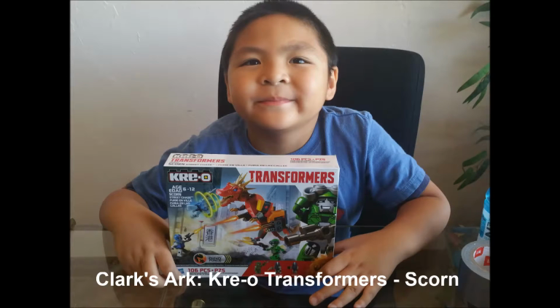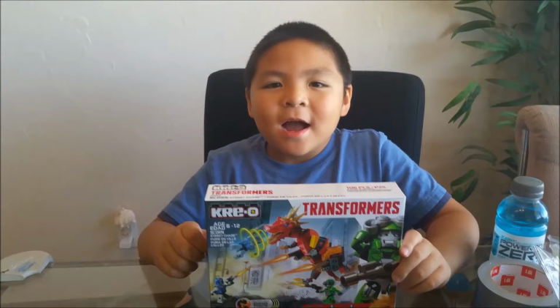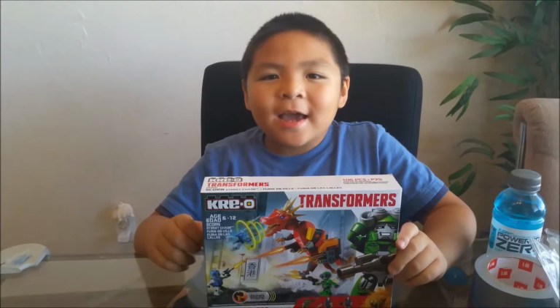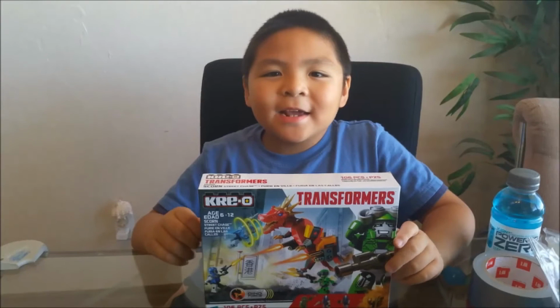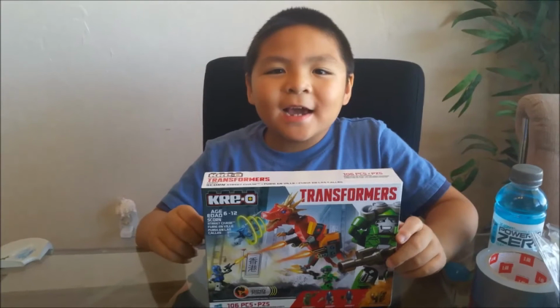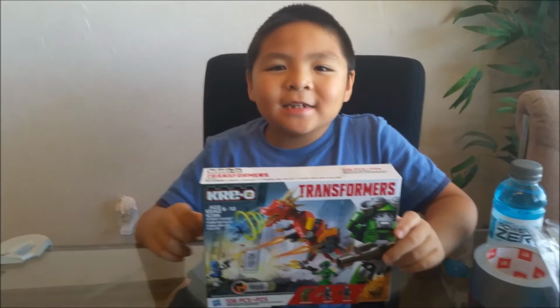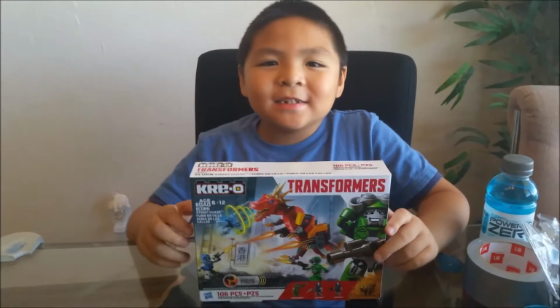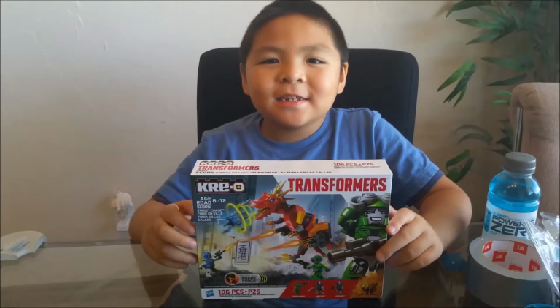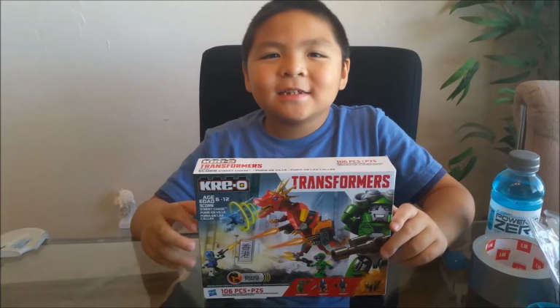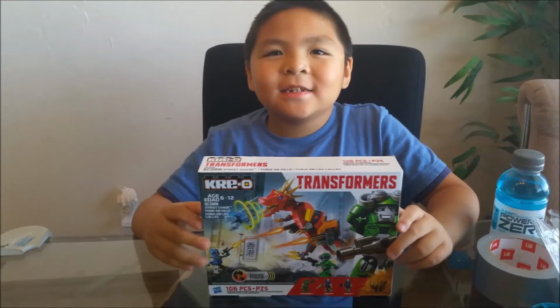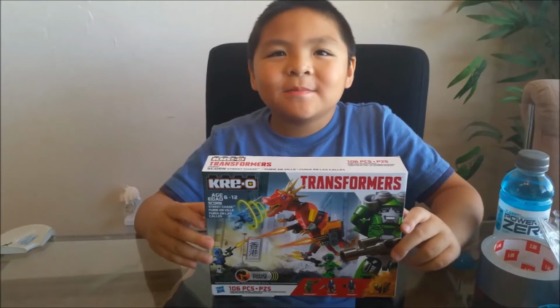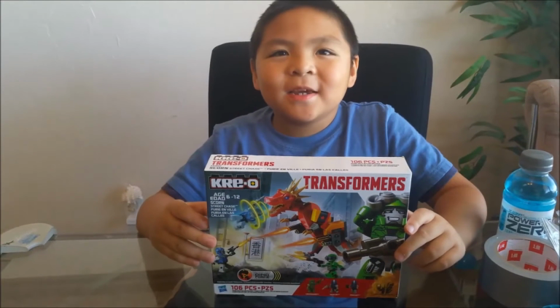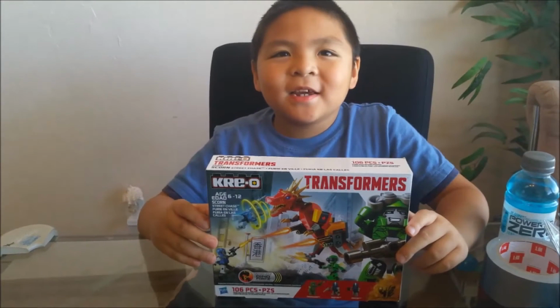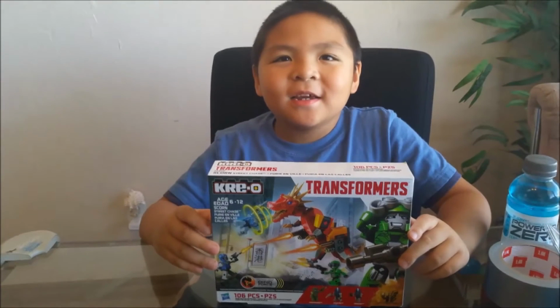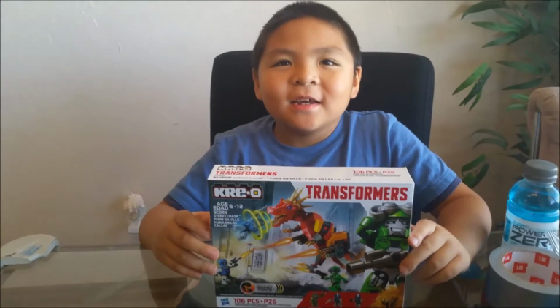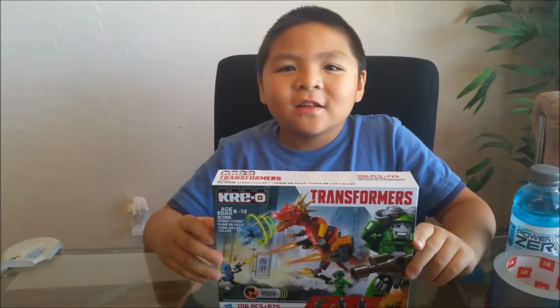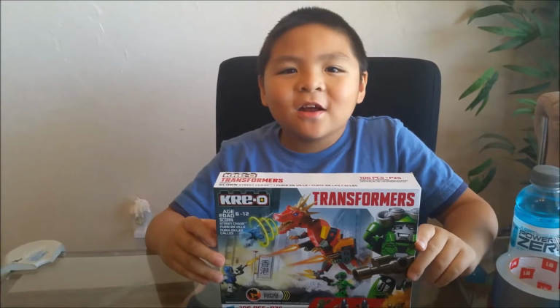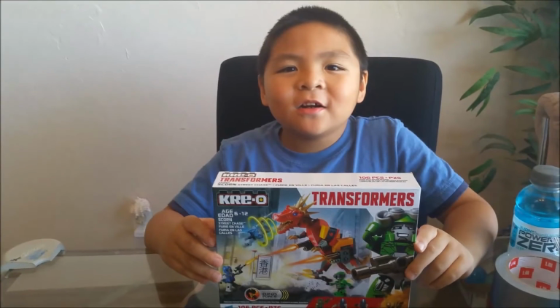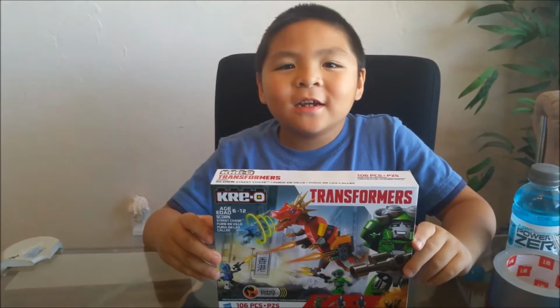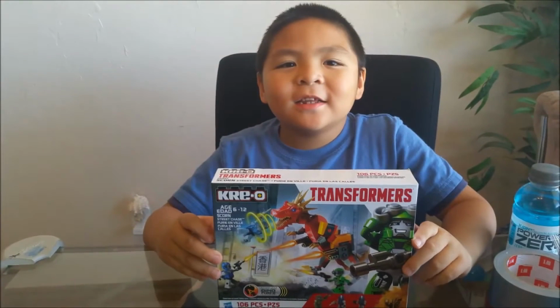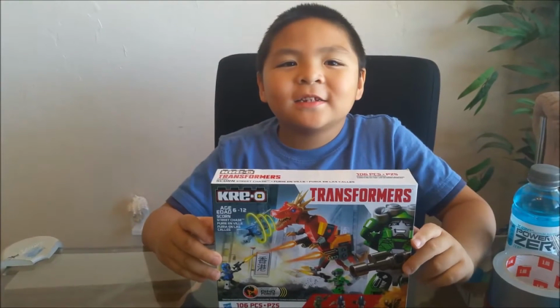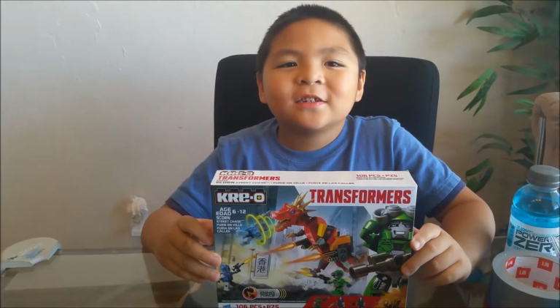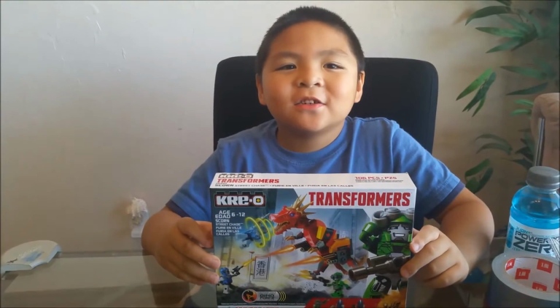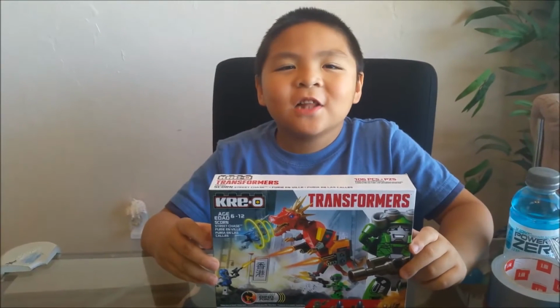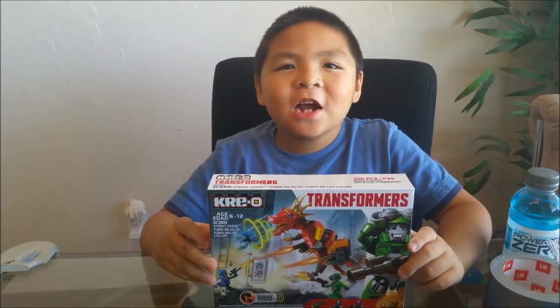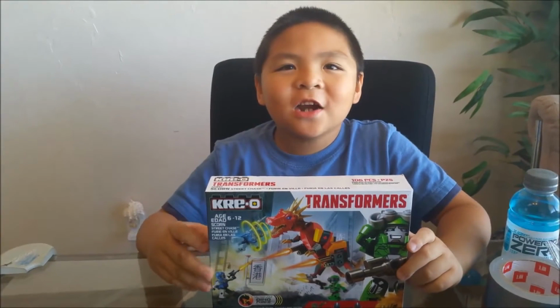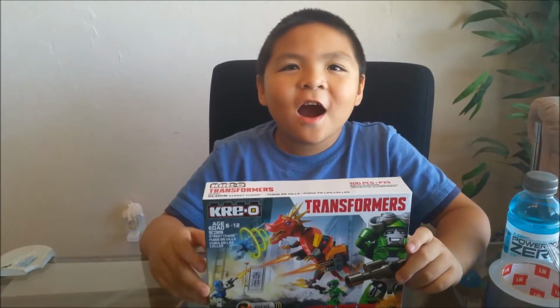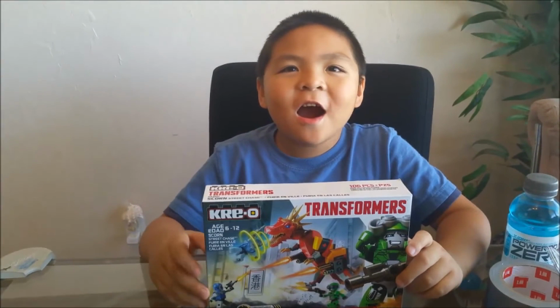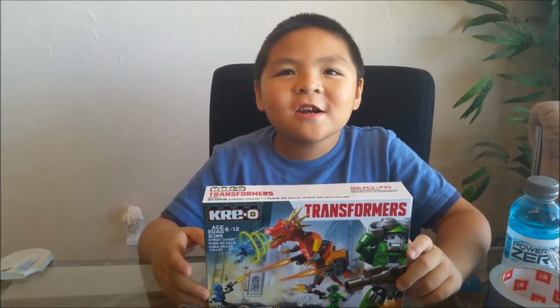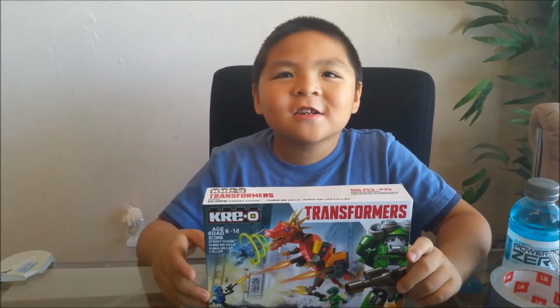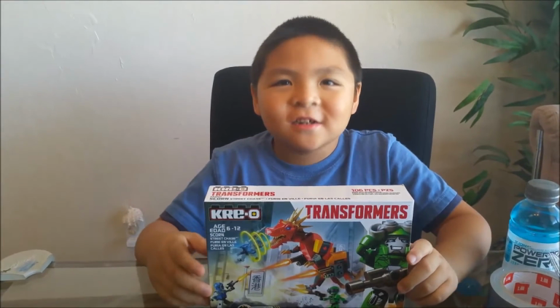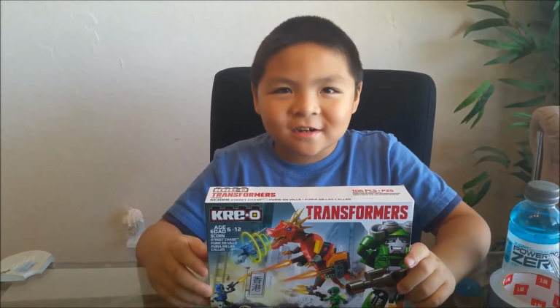Hi guys, this is me, Clark, and this is Clark ARK!